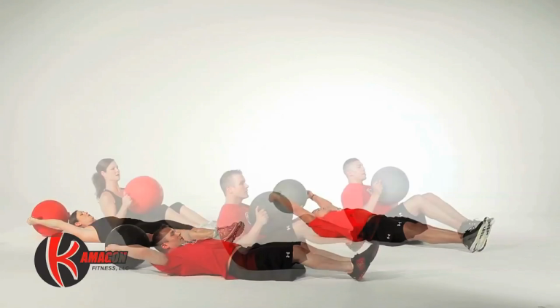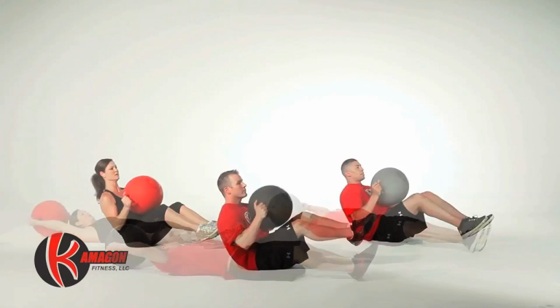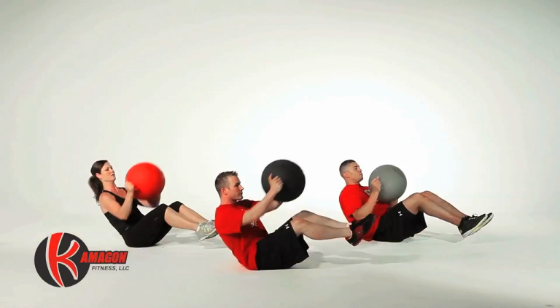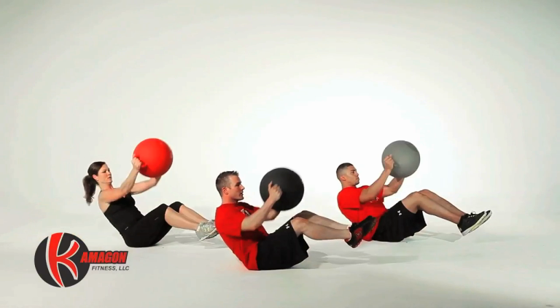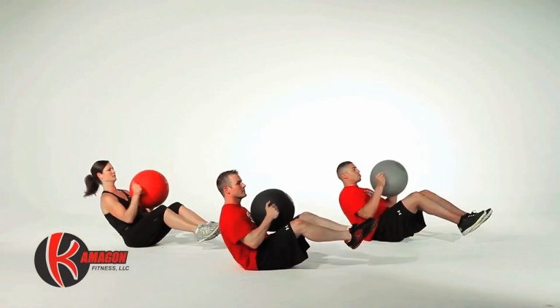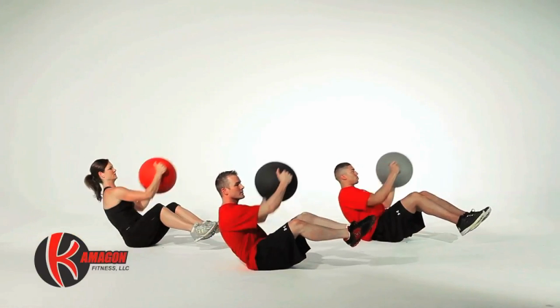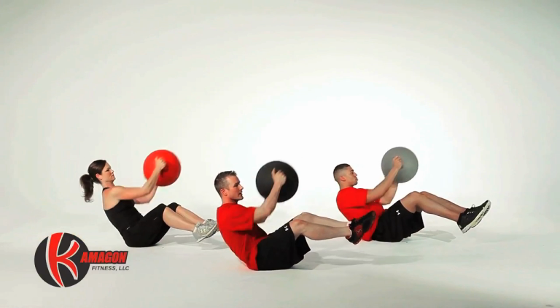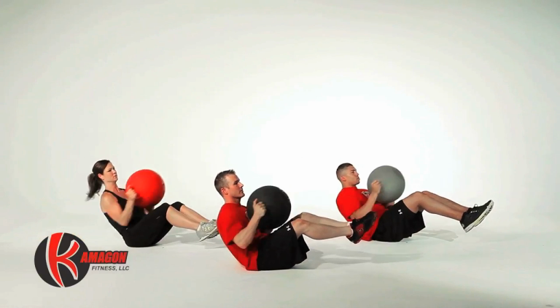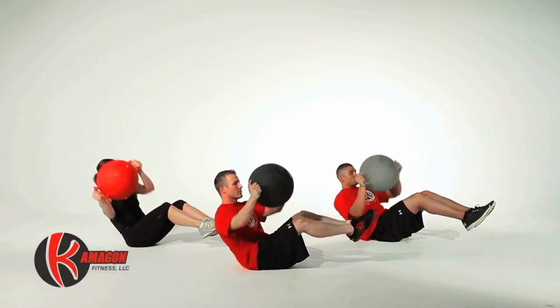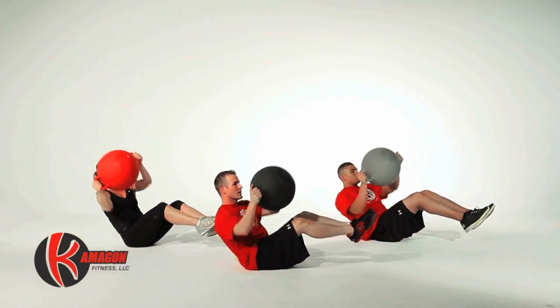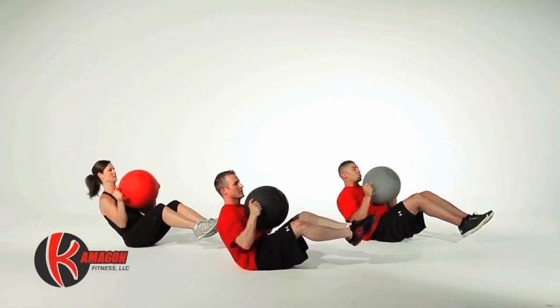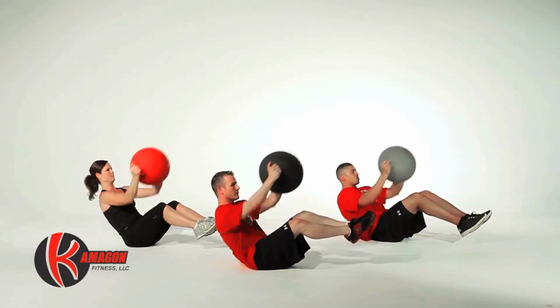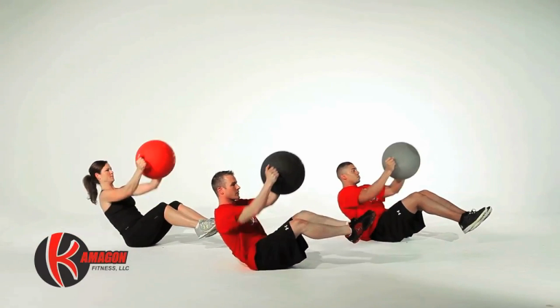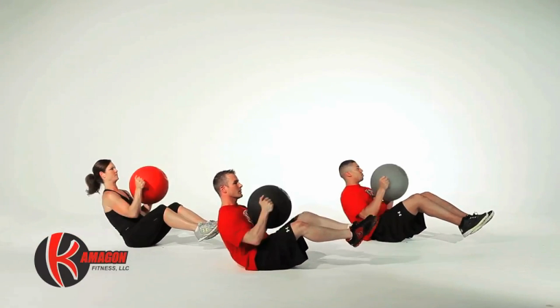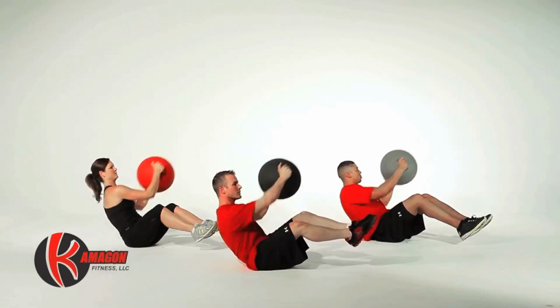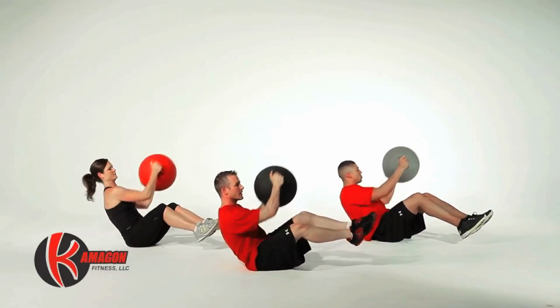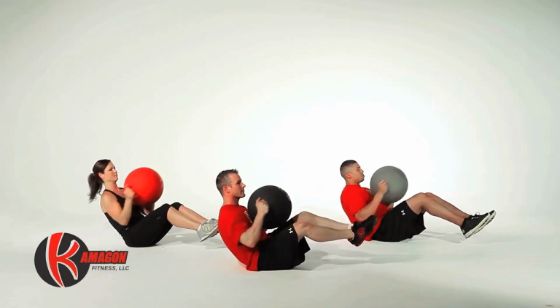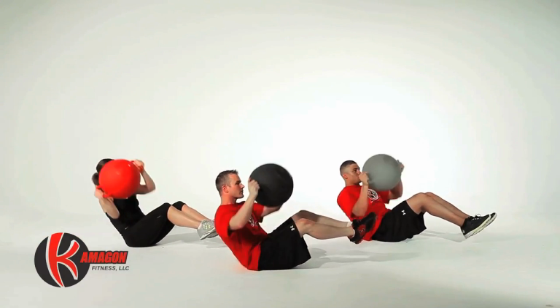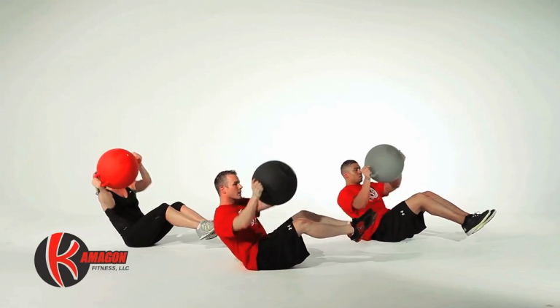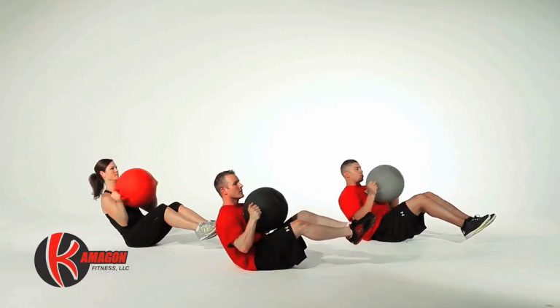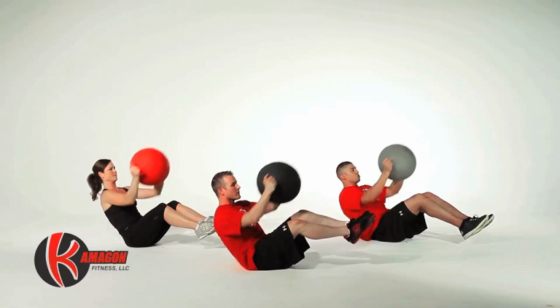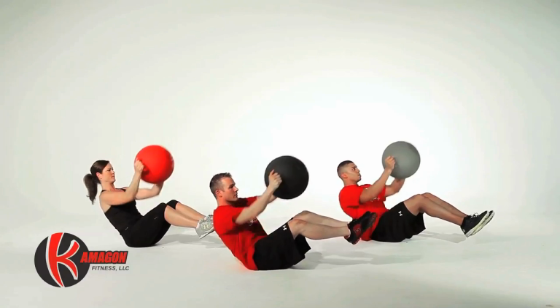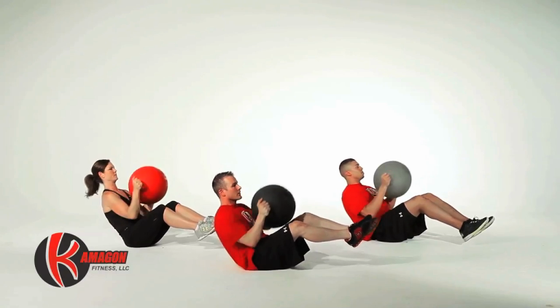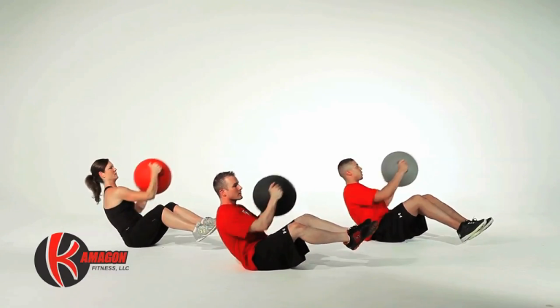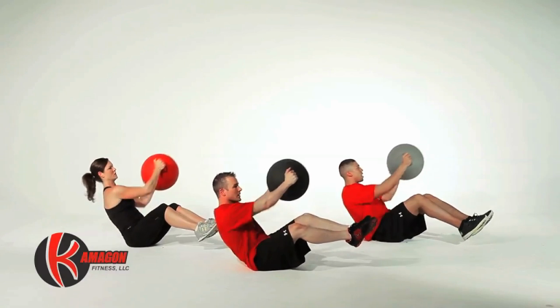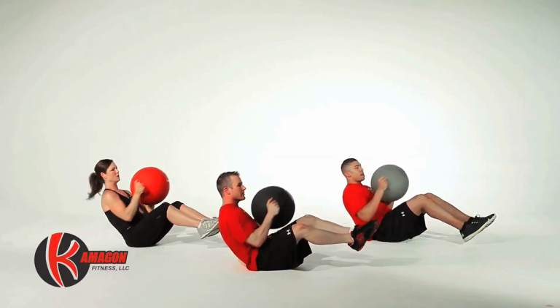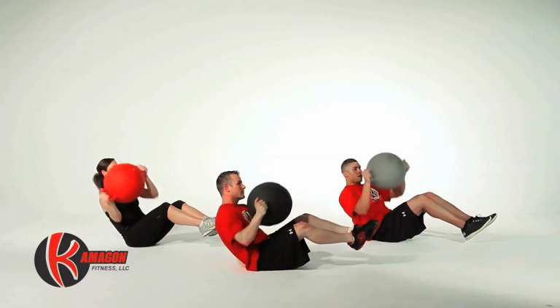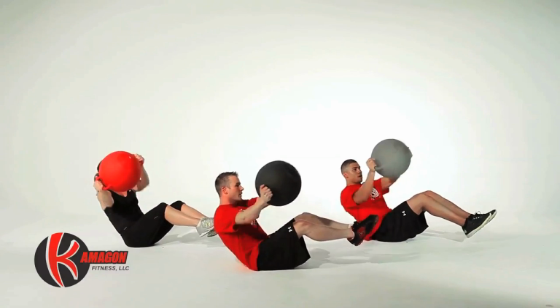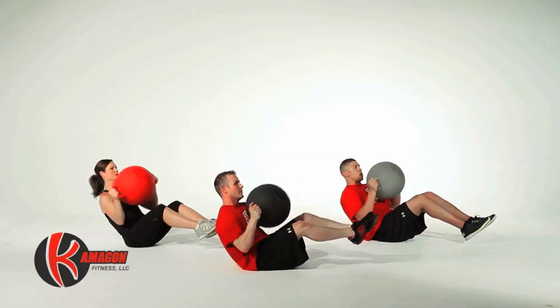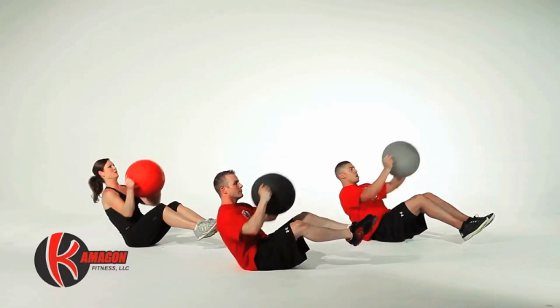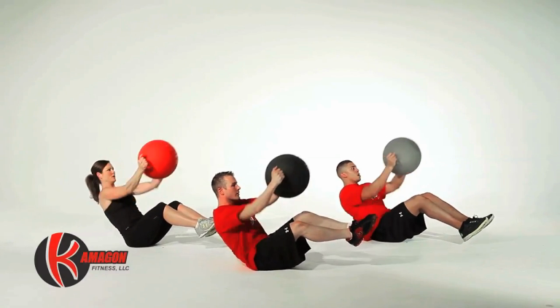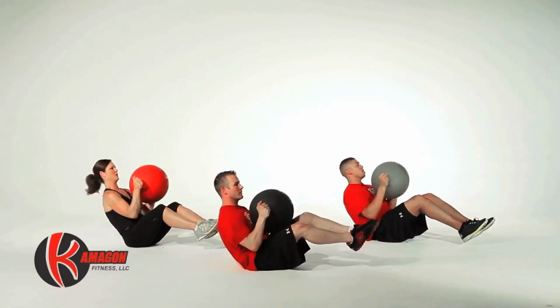Now we're going to perform 3-way Komagon thrusters for a total of 30 reps — 10 in each direction.